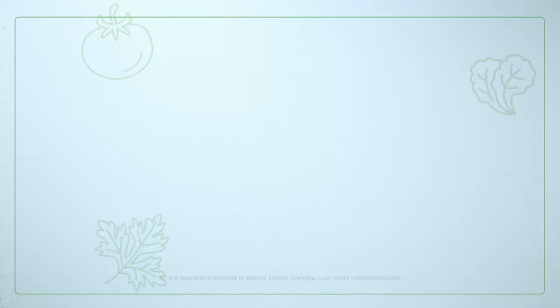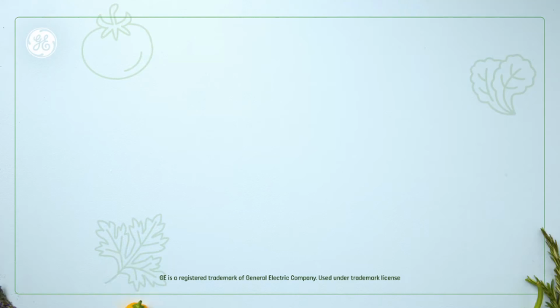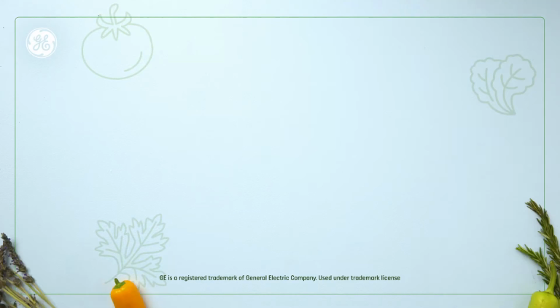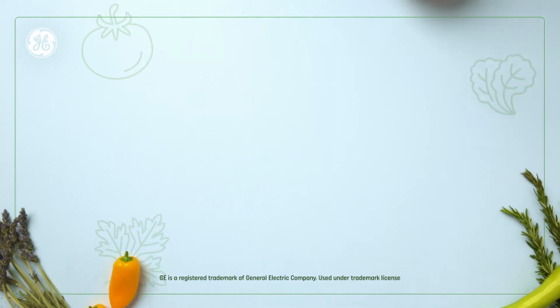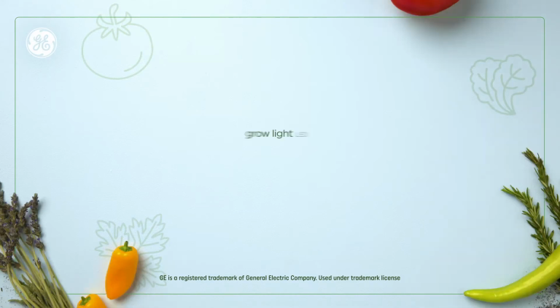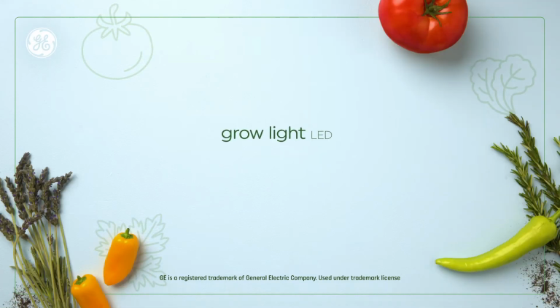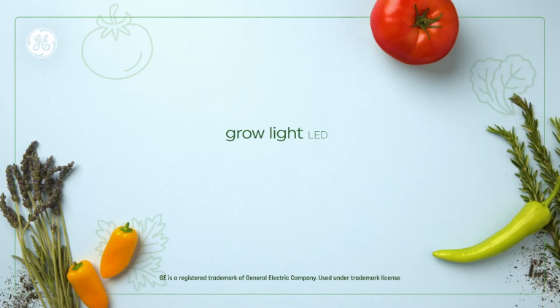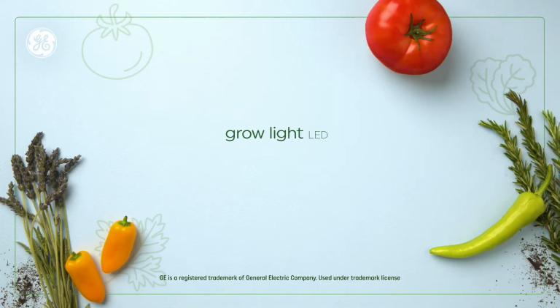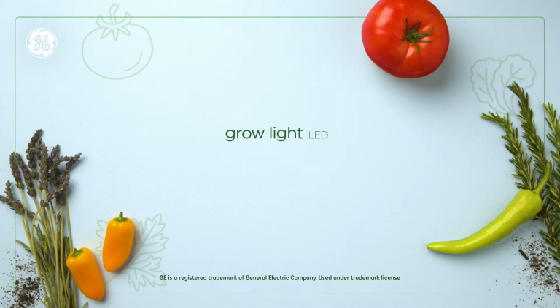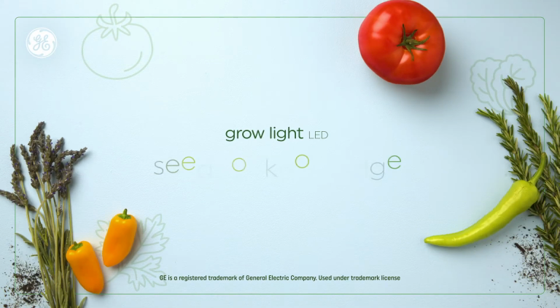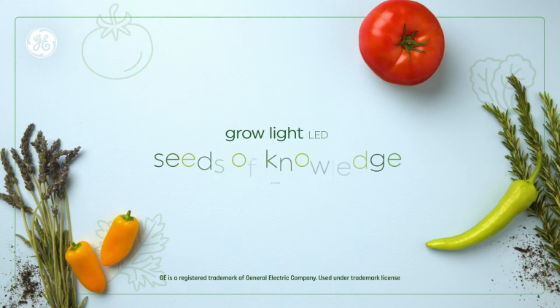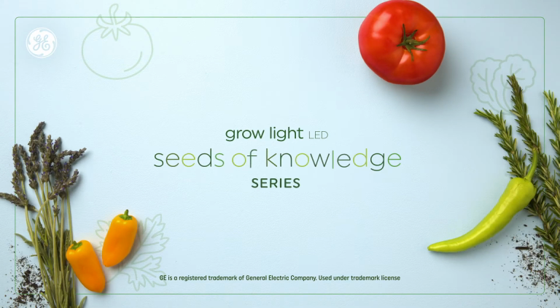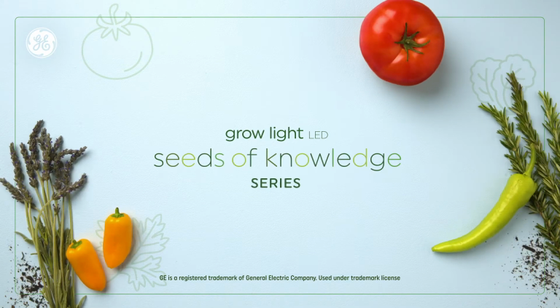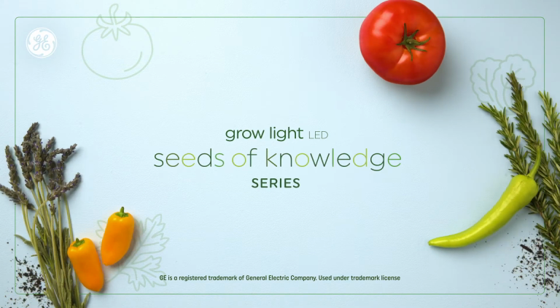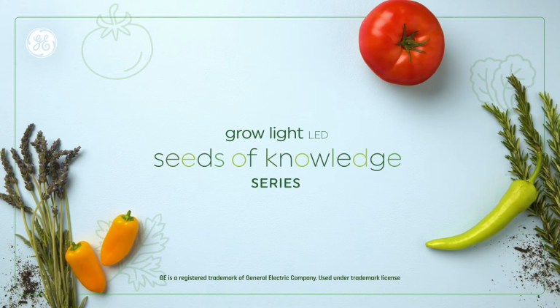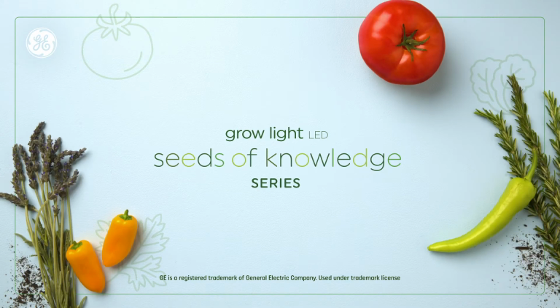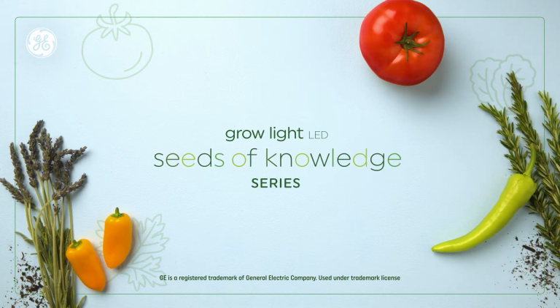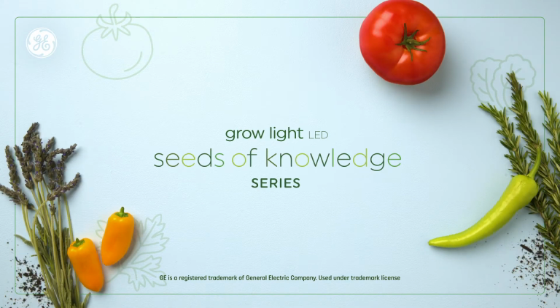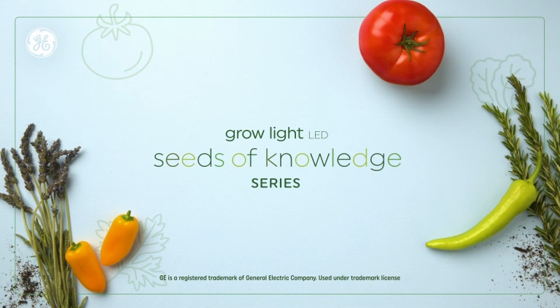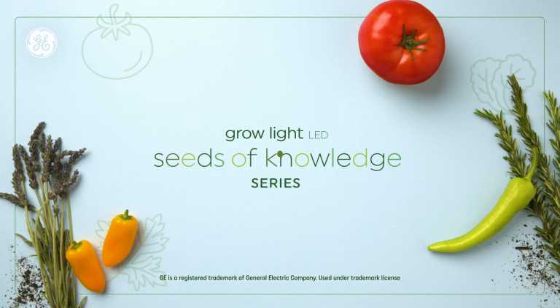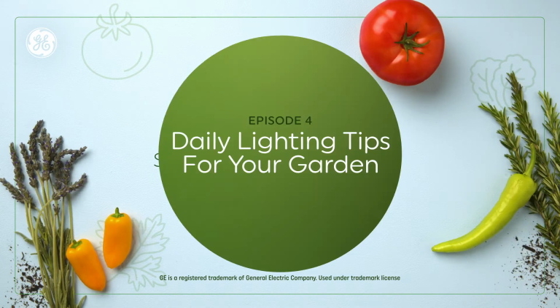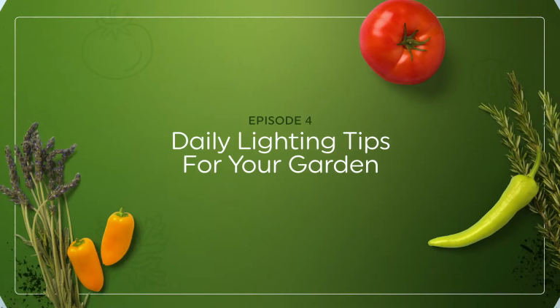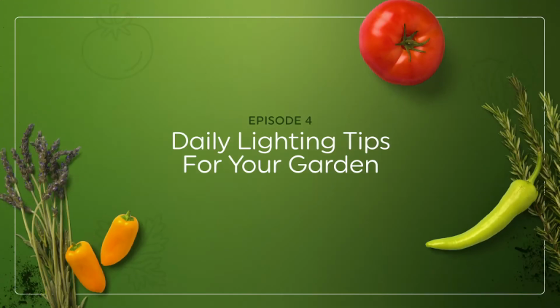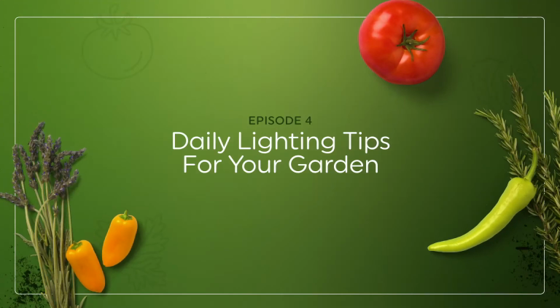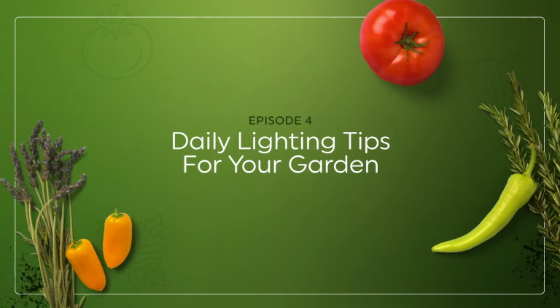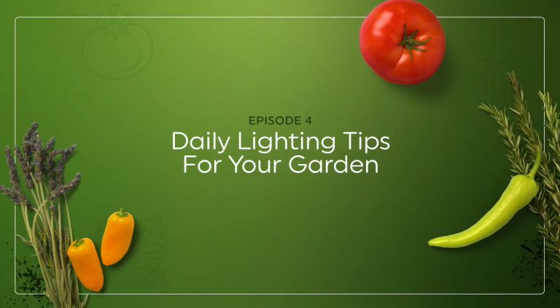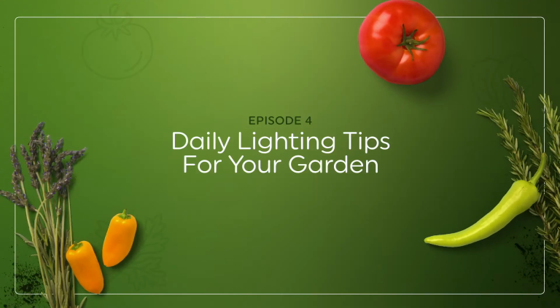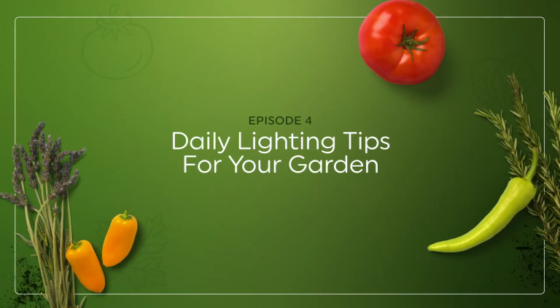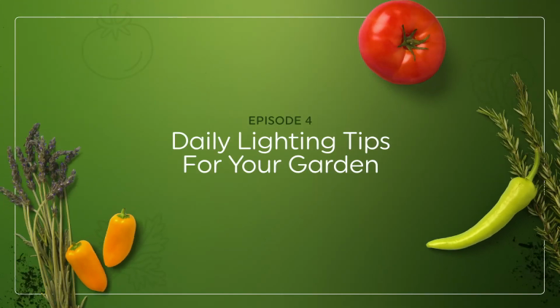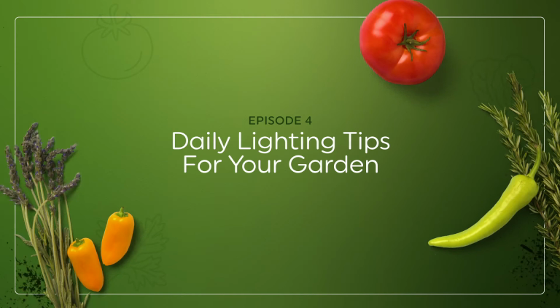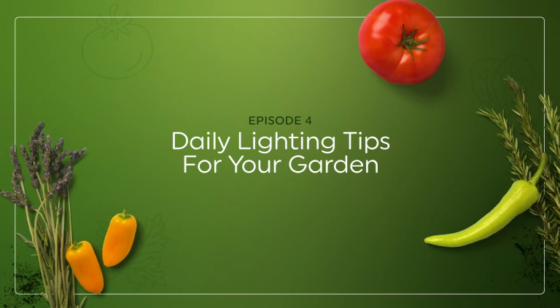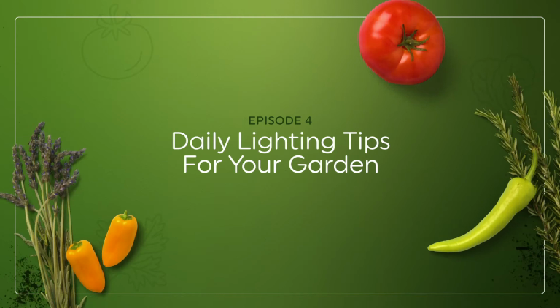GE Lighting, a Savant company, presents Seeds of Knowledge: daily lighting tips for your garden.